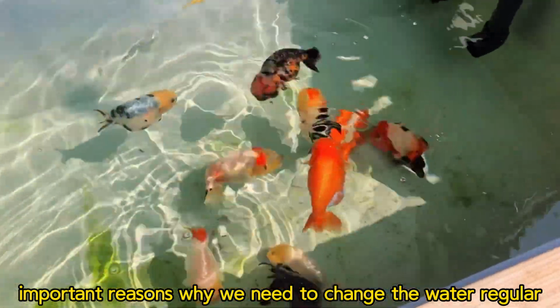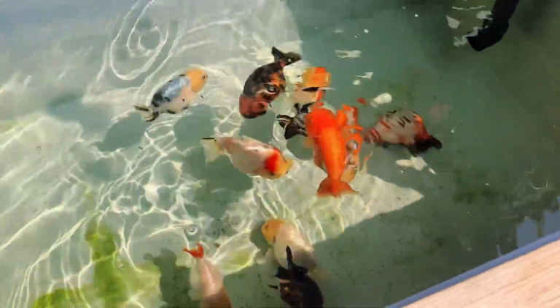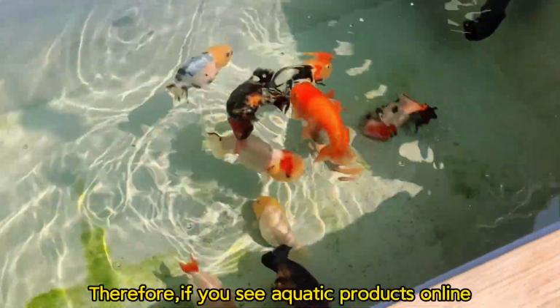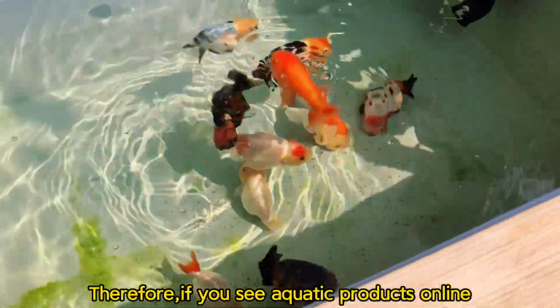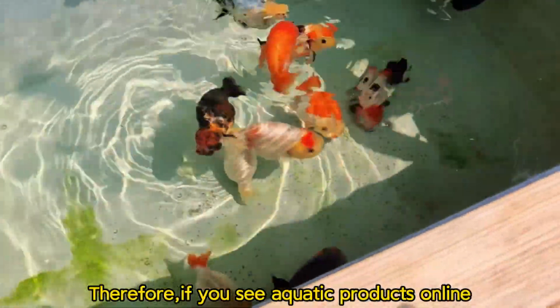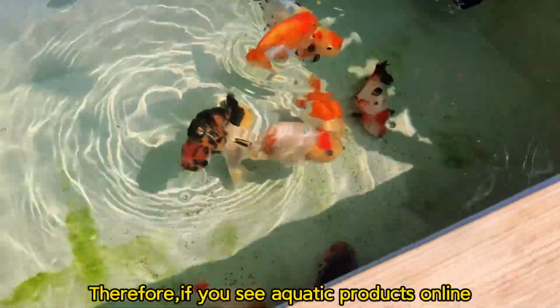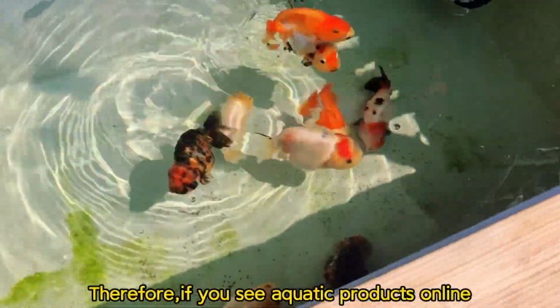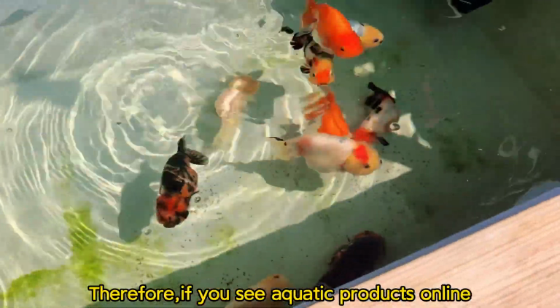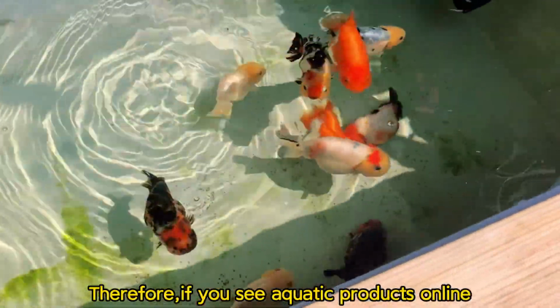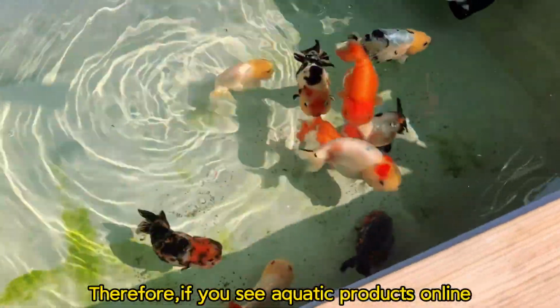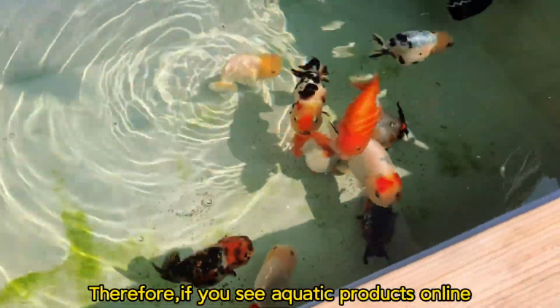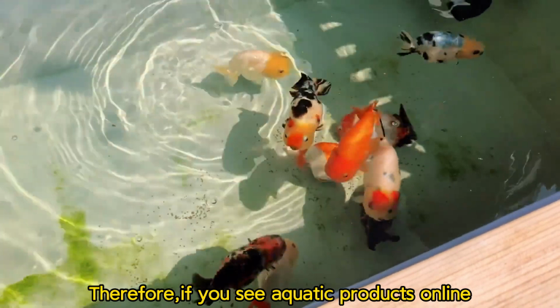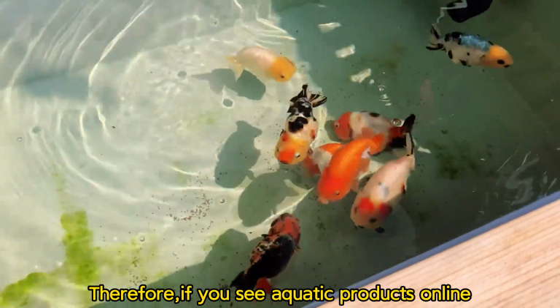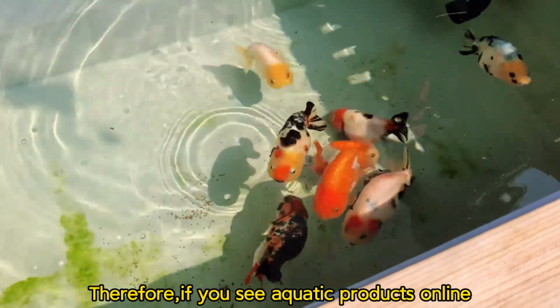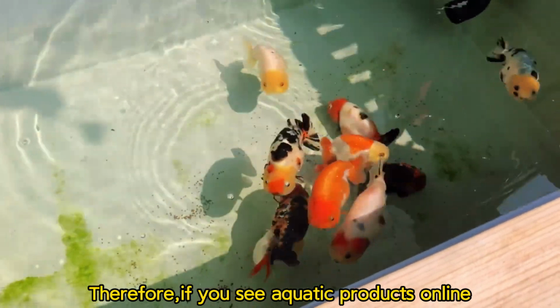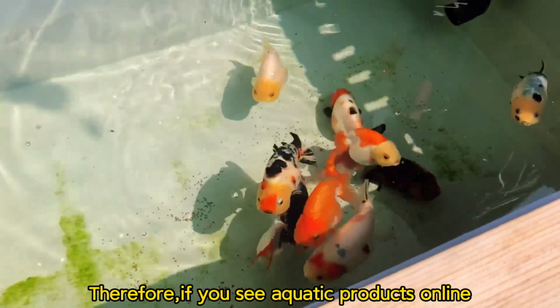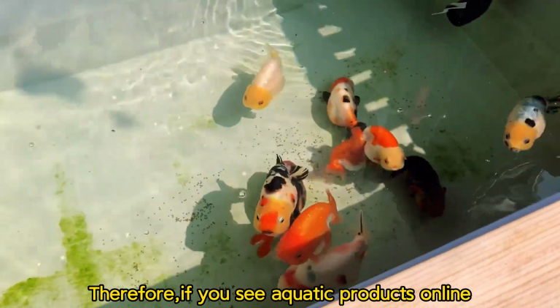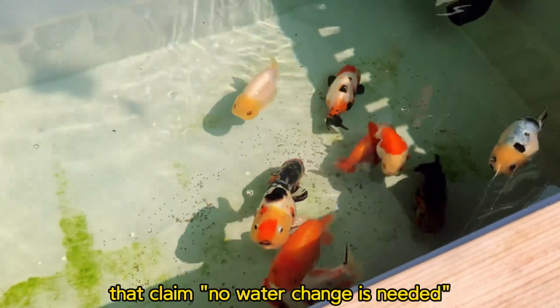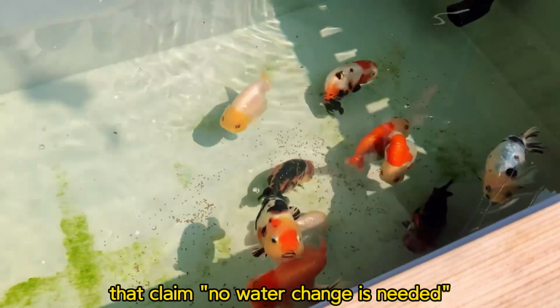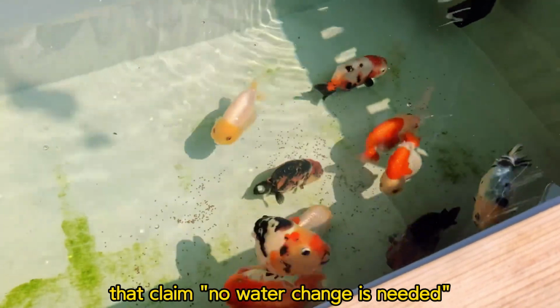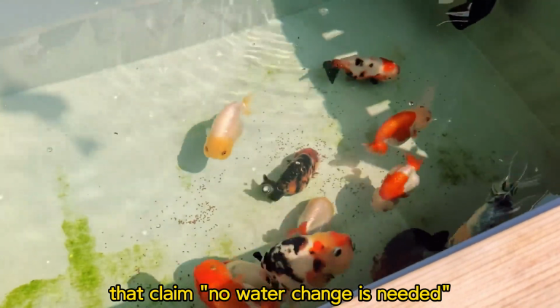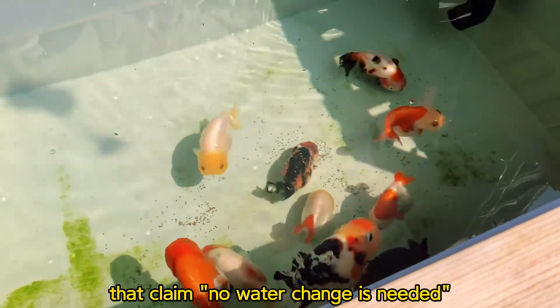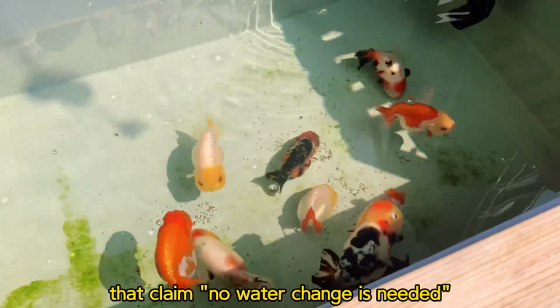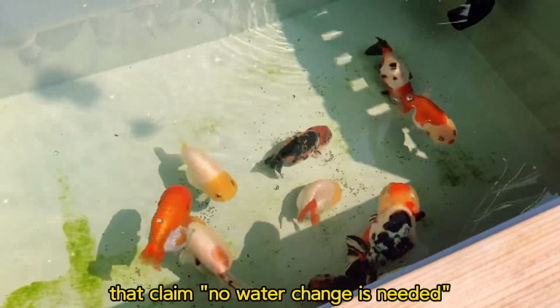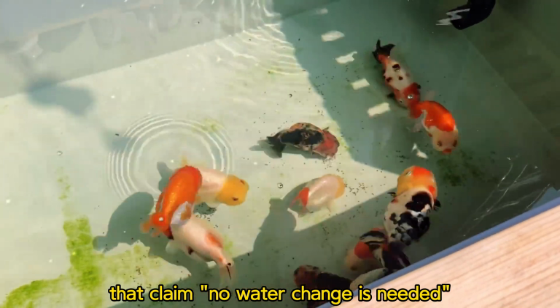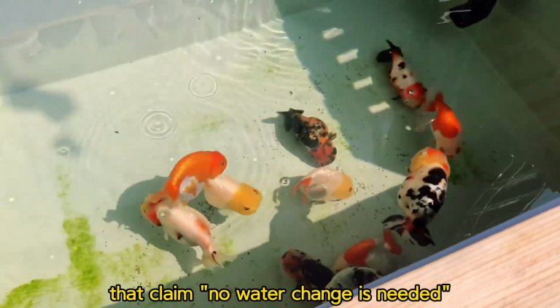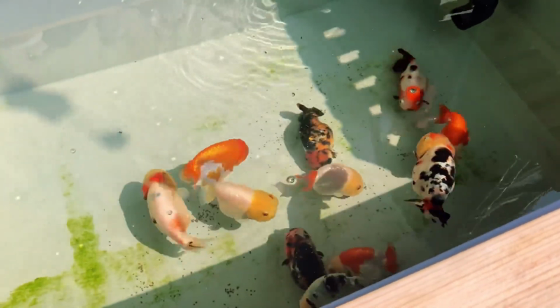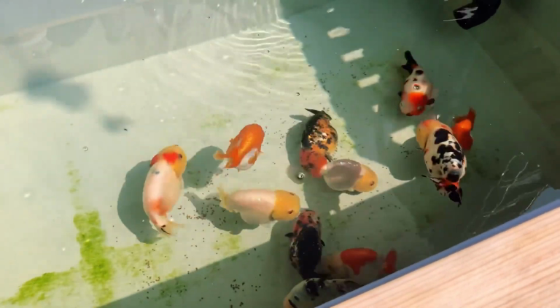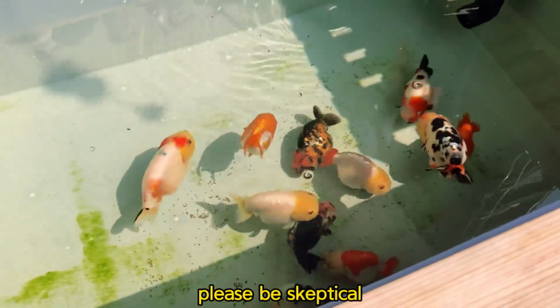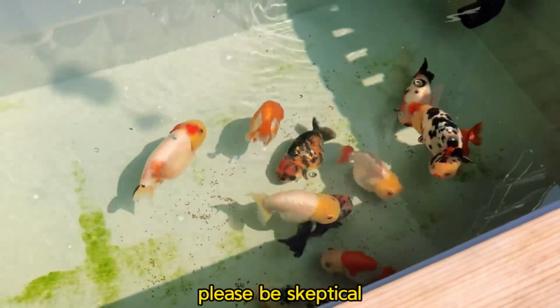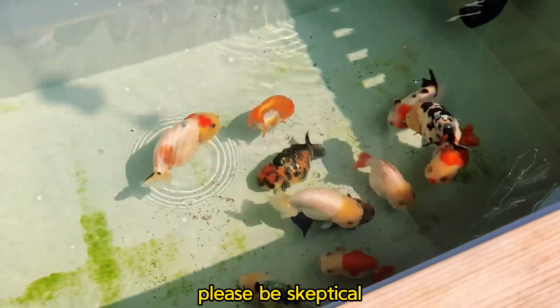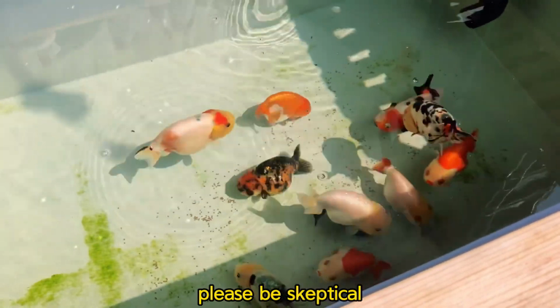Therefore, if you see aquatic products online that claim no water change is needed, please be skeptical.